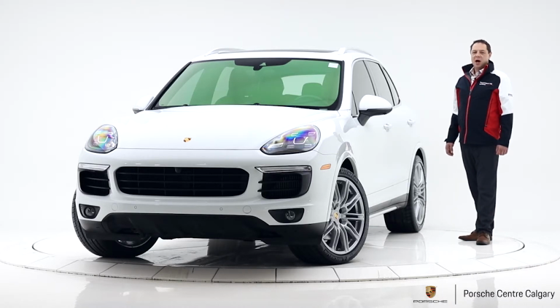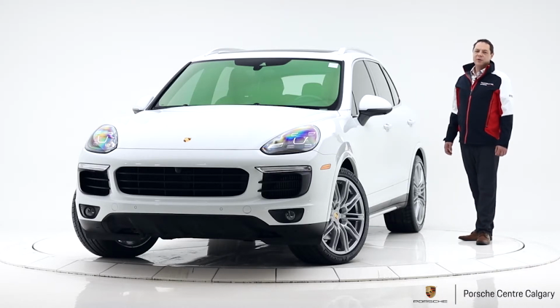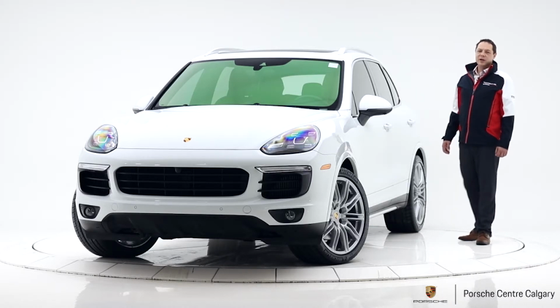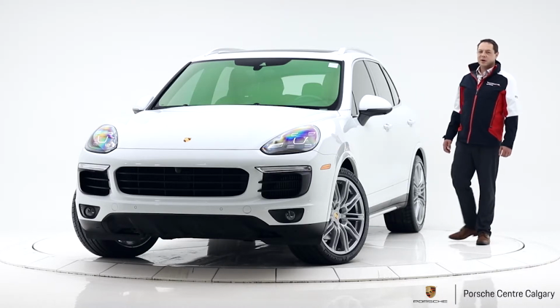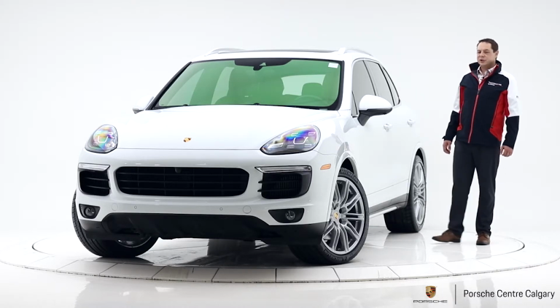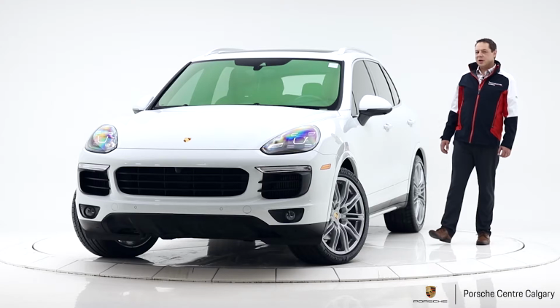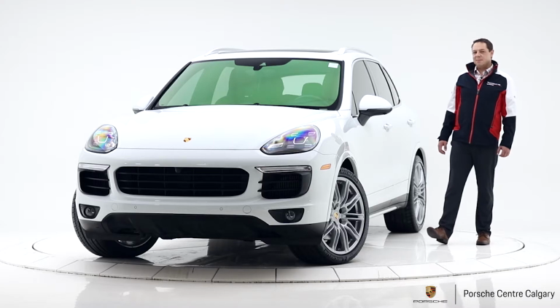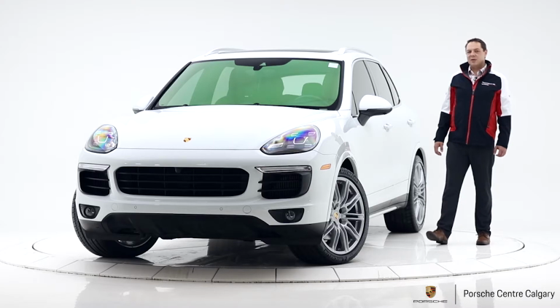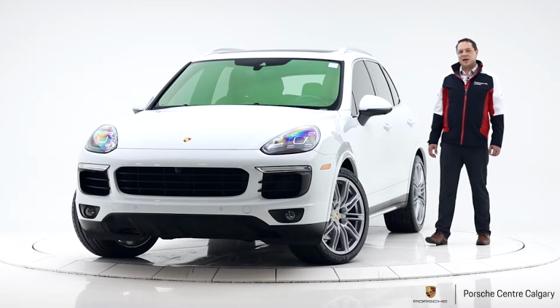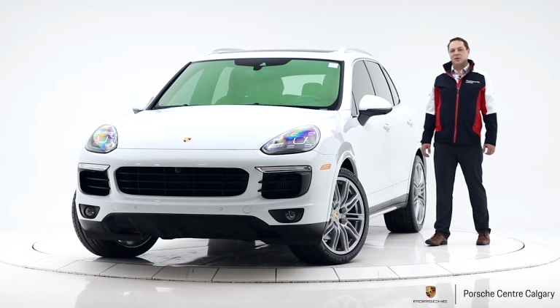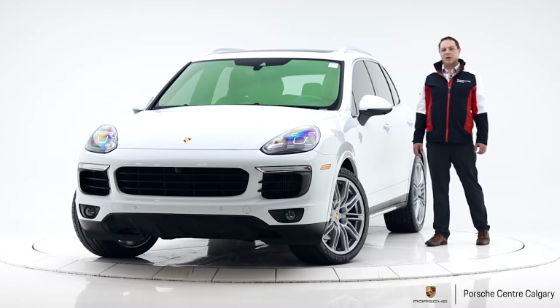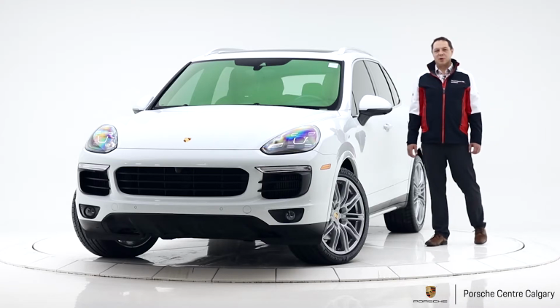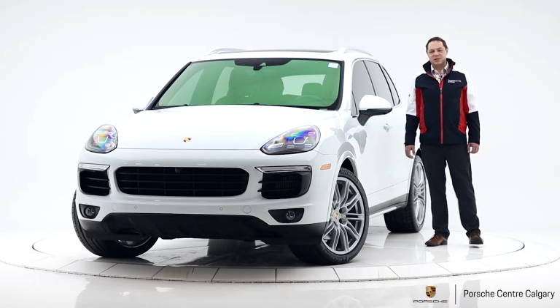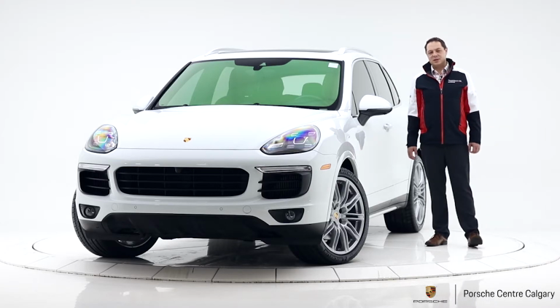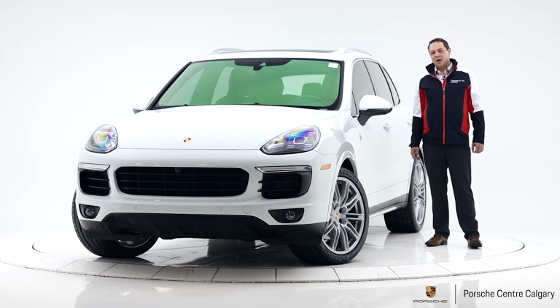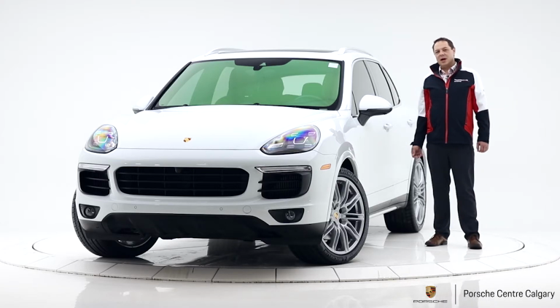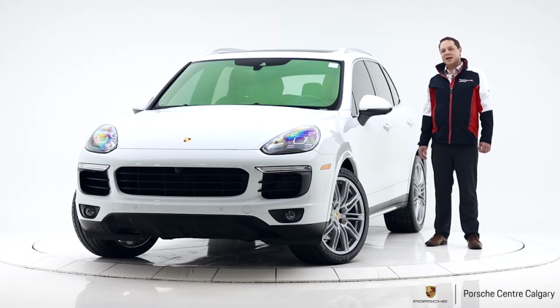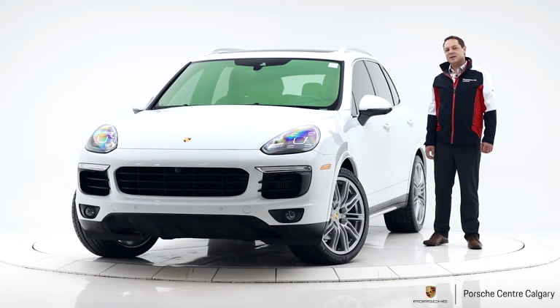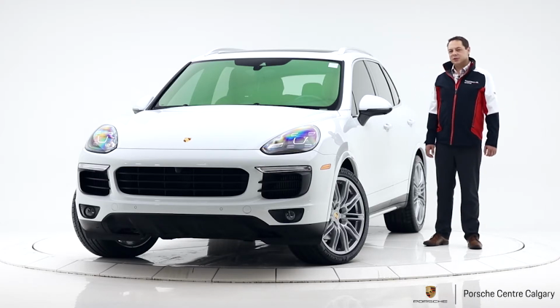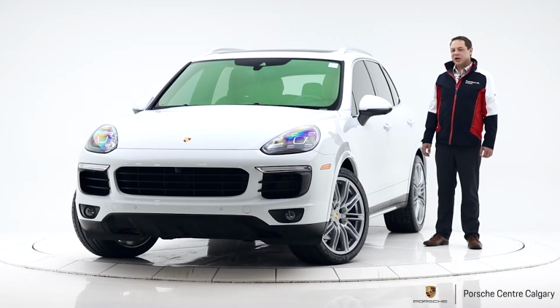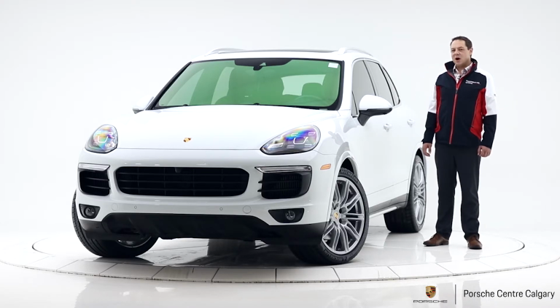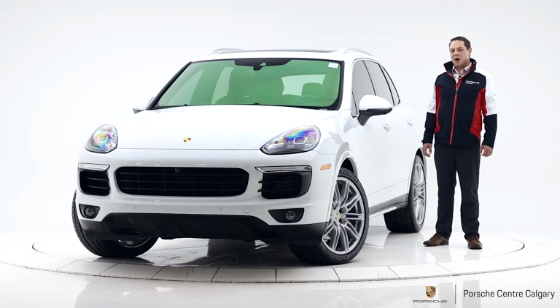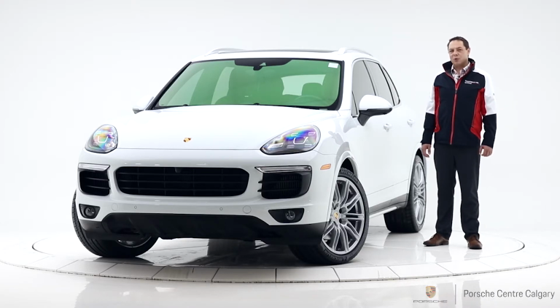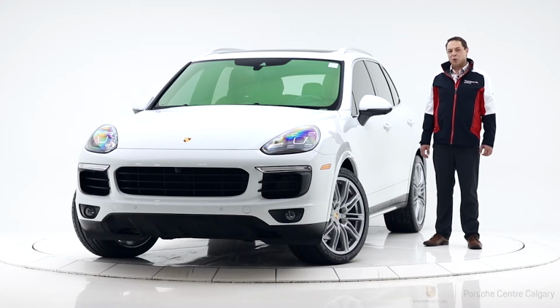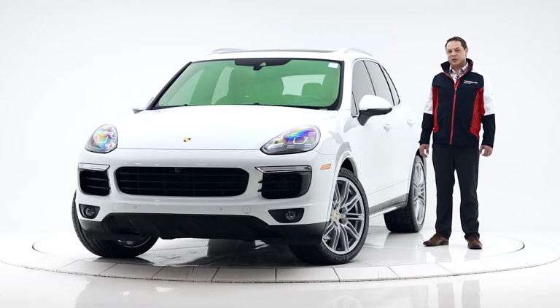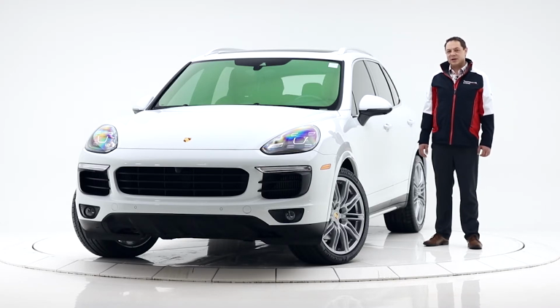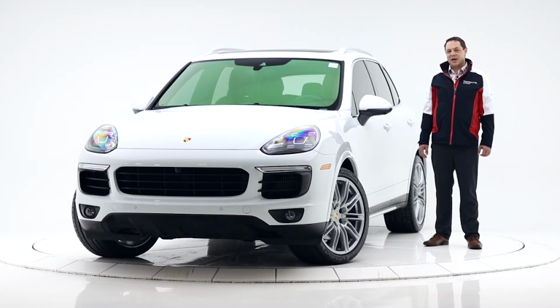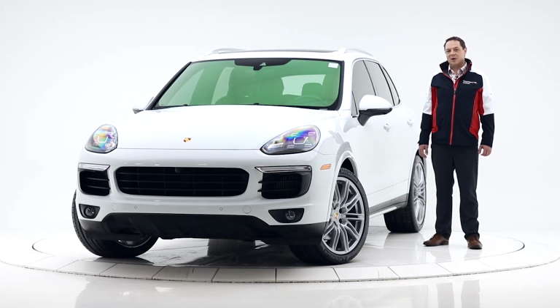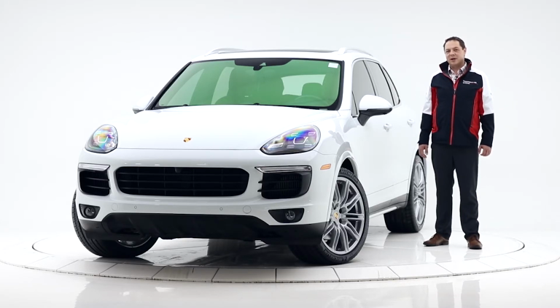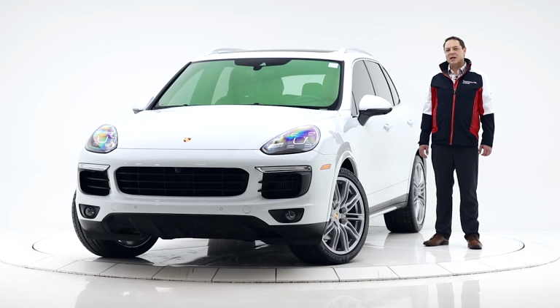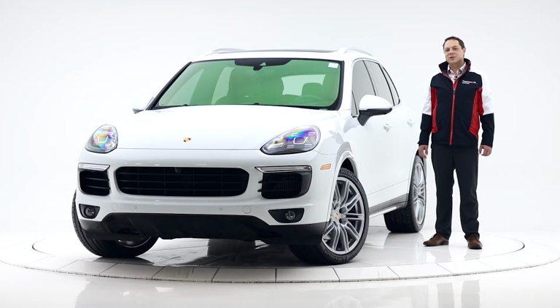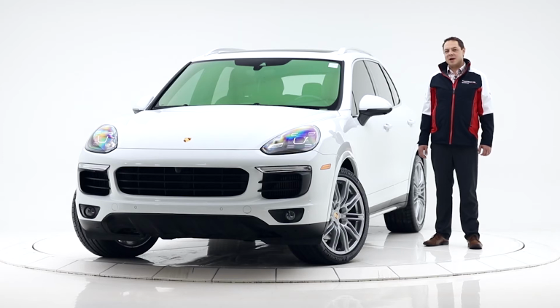Just a fantastic looking car. I'd really encourage you to come down and take a look in person. Again, Jay Gombach with Porsche Centre Calgary. Thanks for your time.